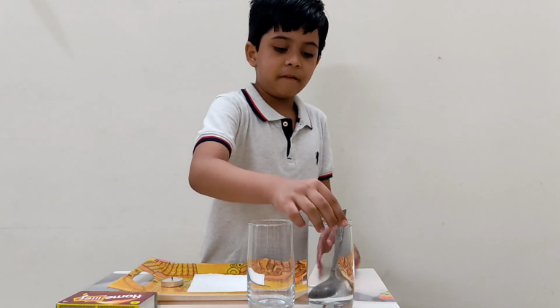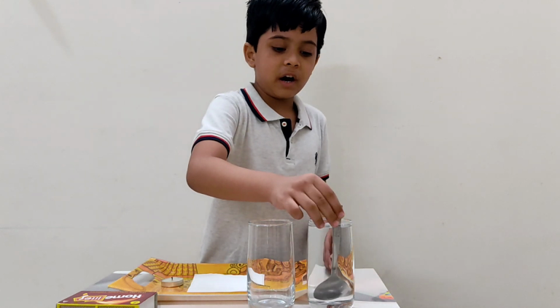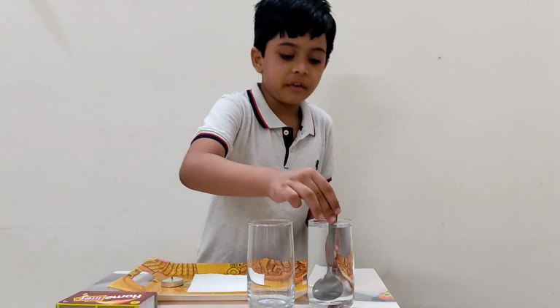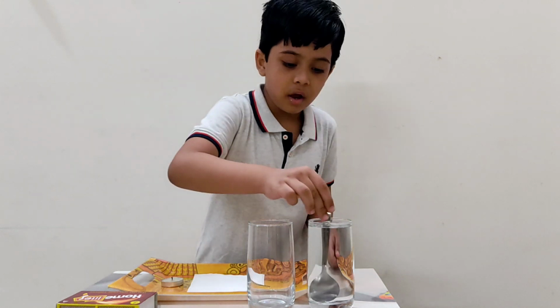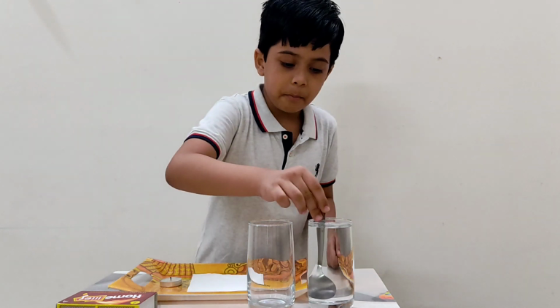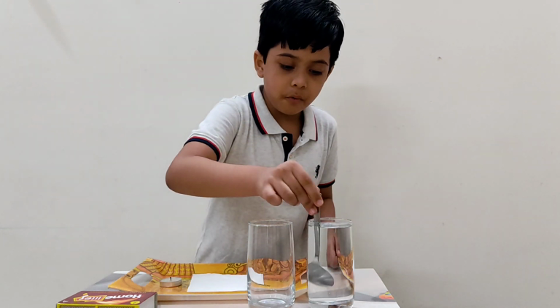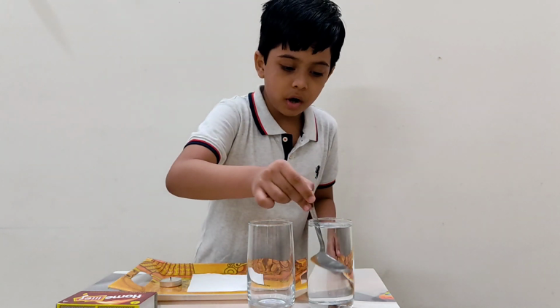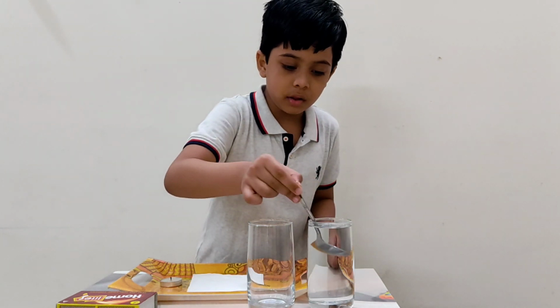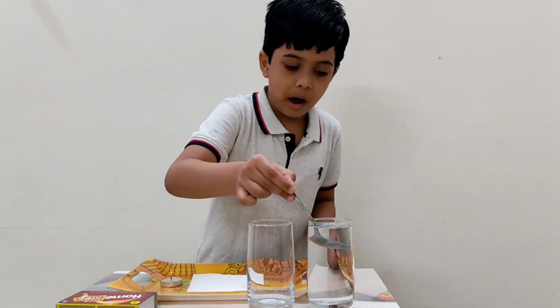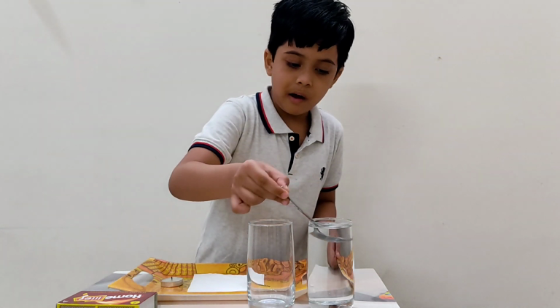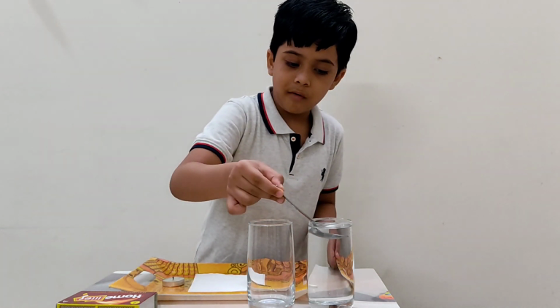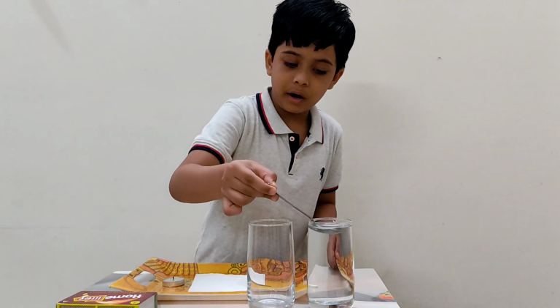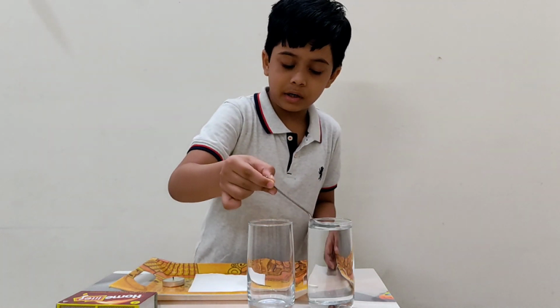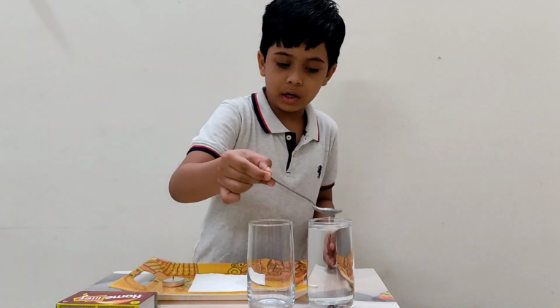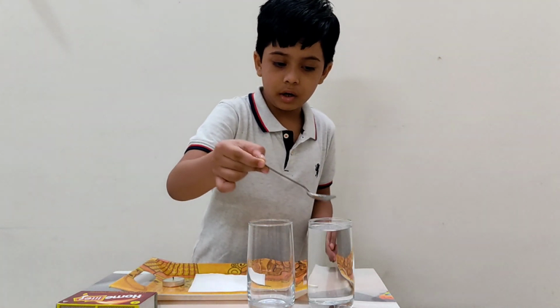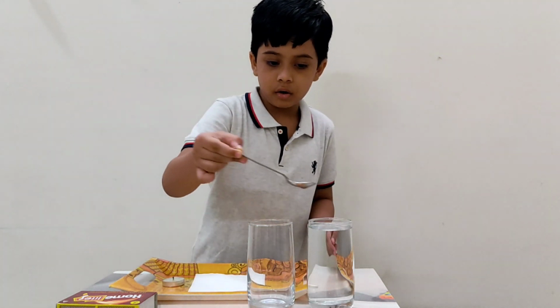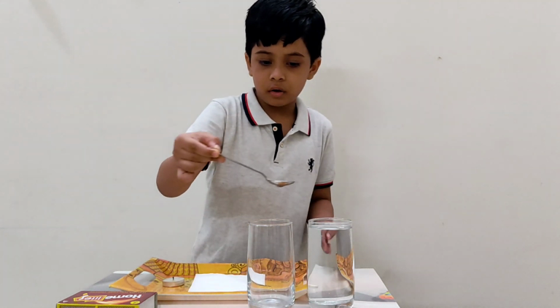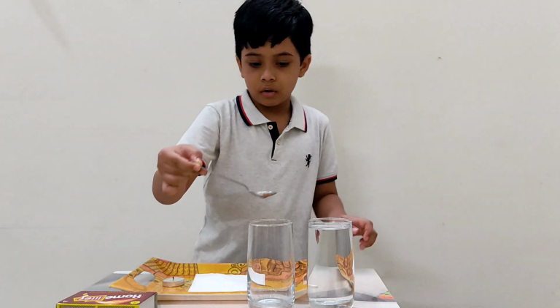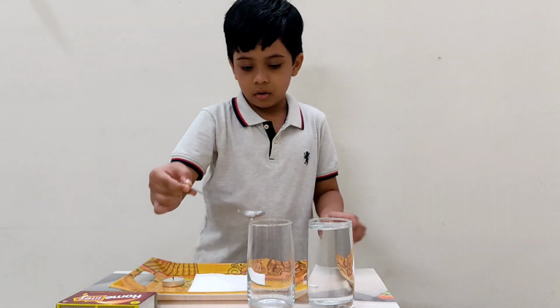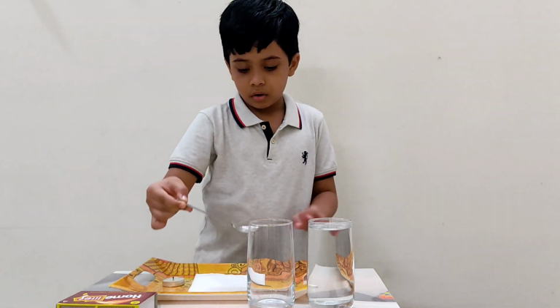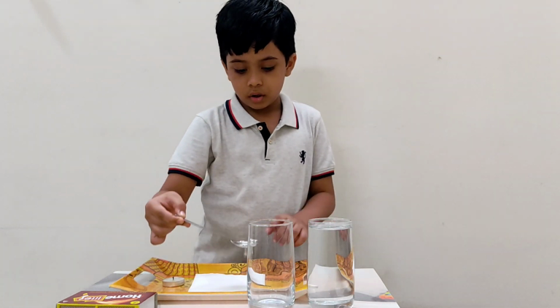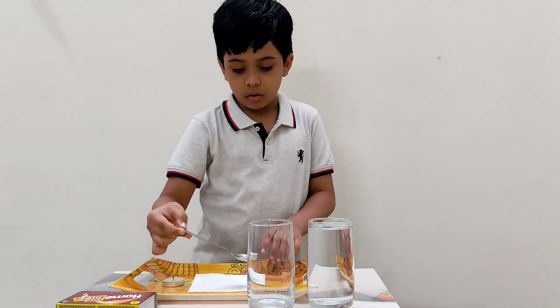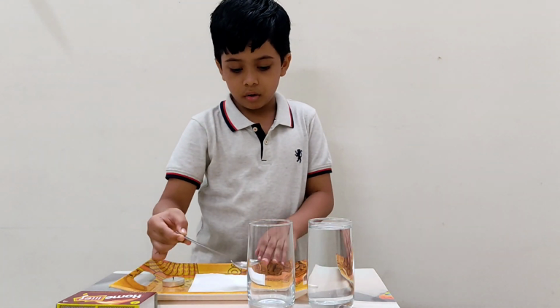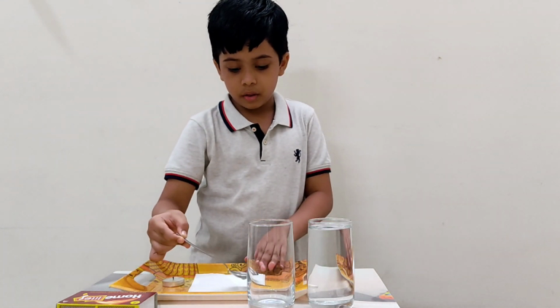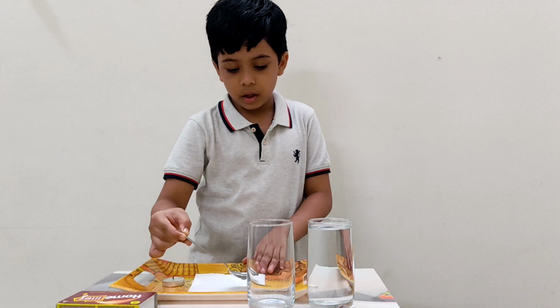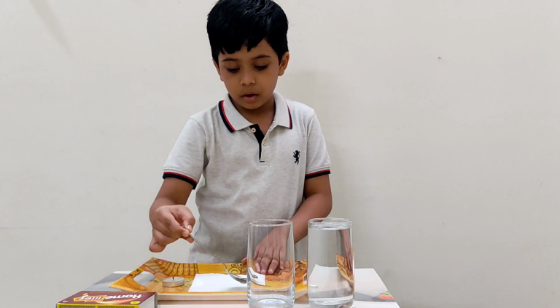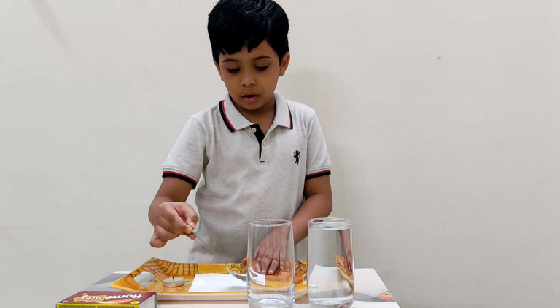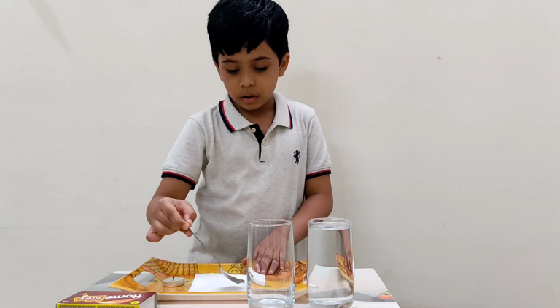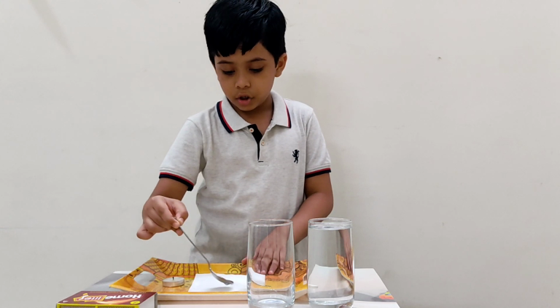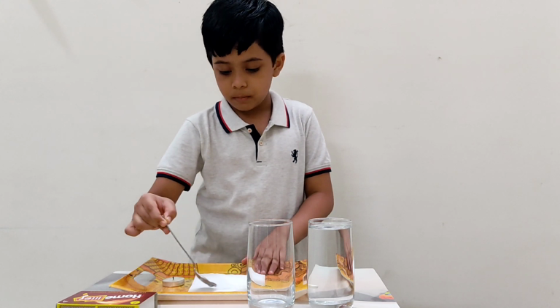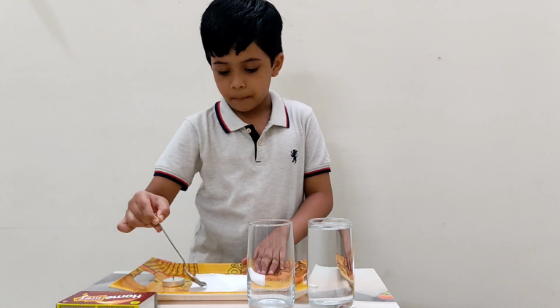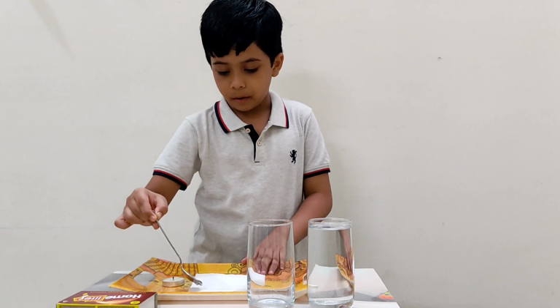First pour the water on the tissue paper.